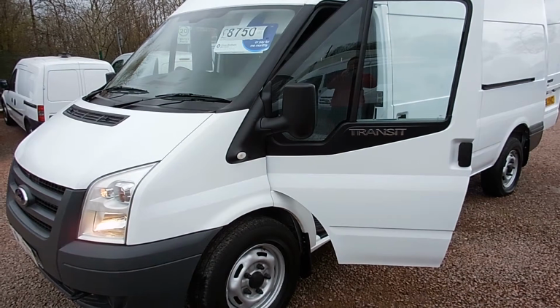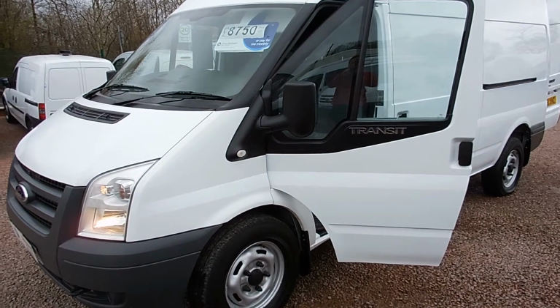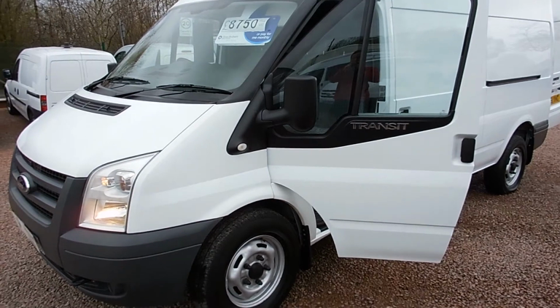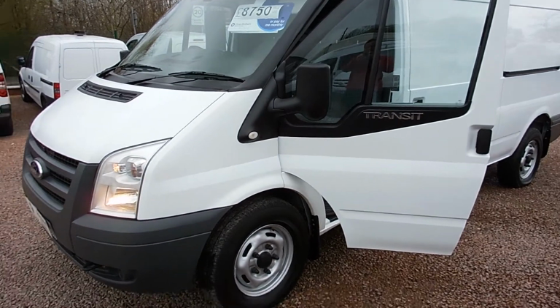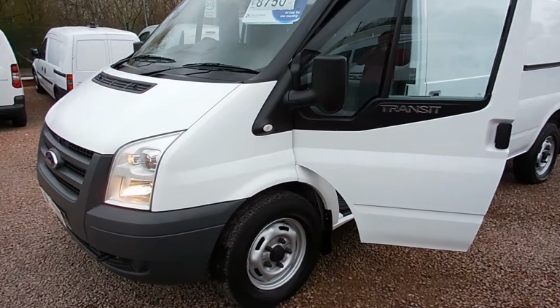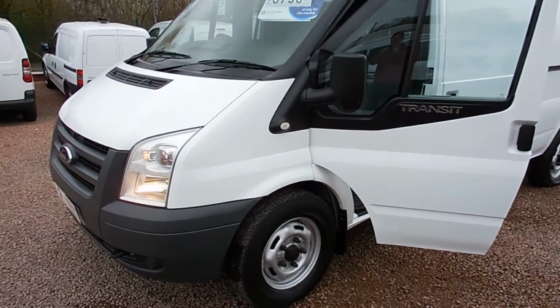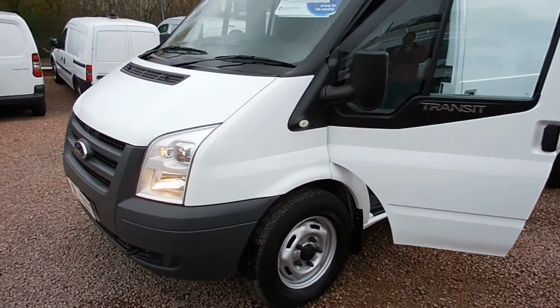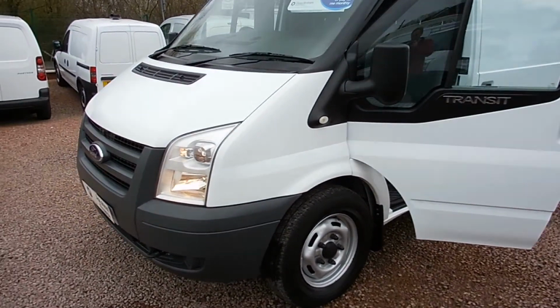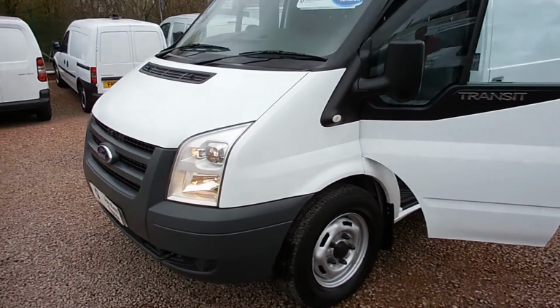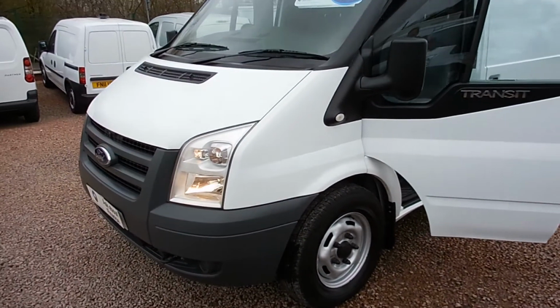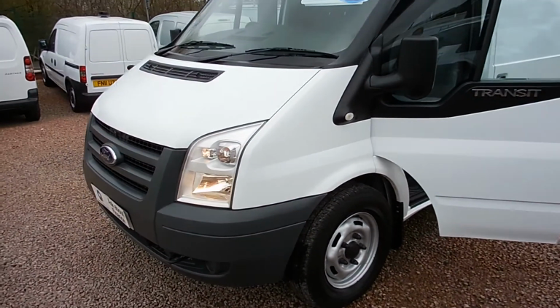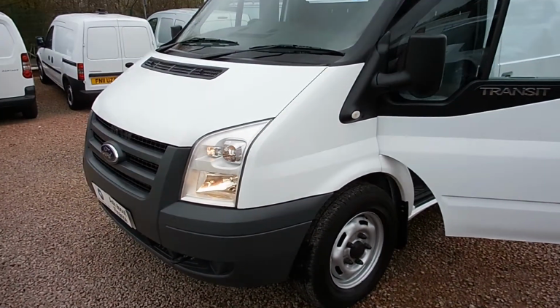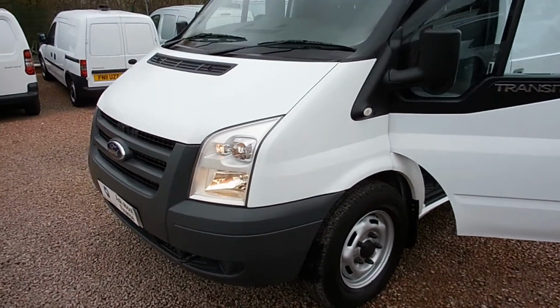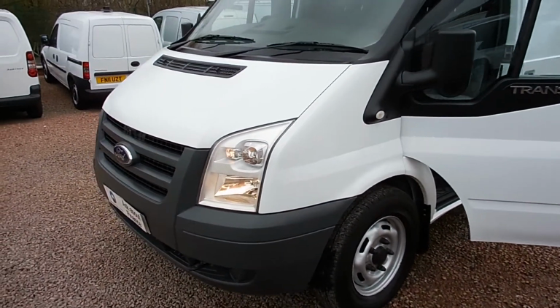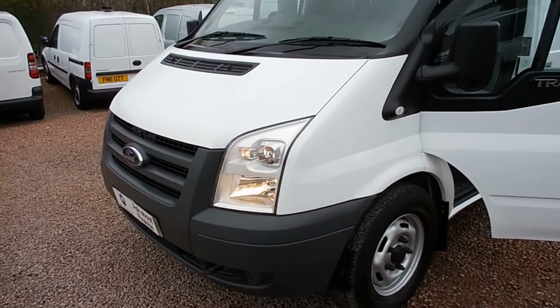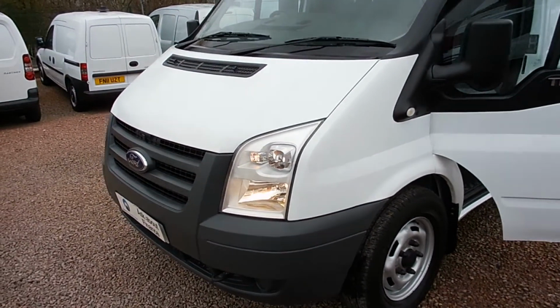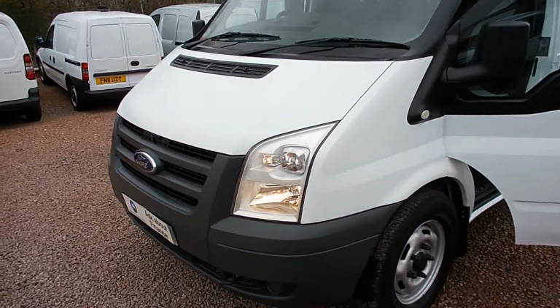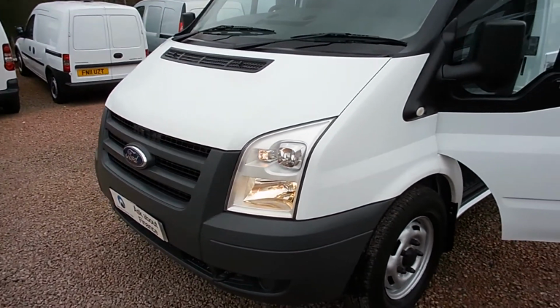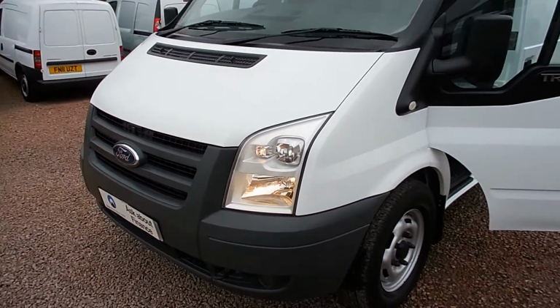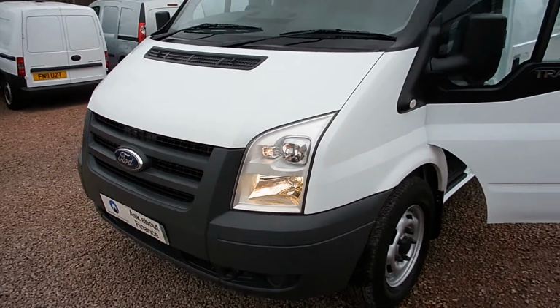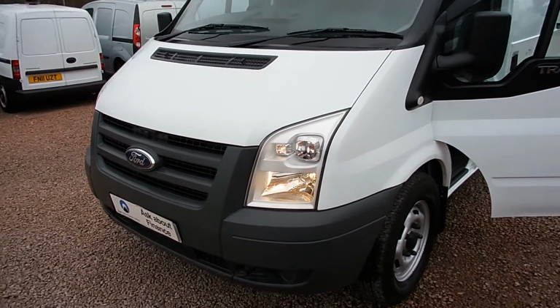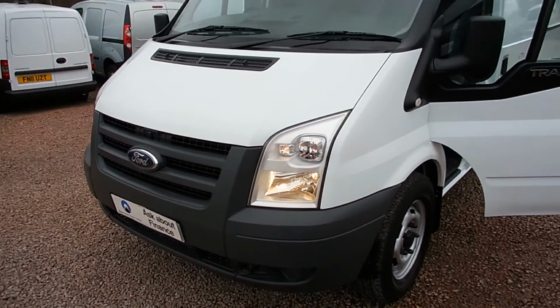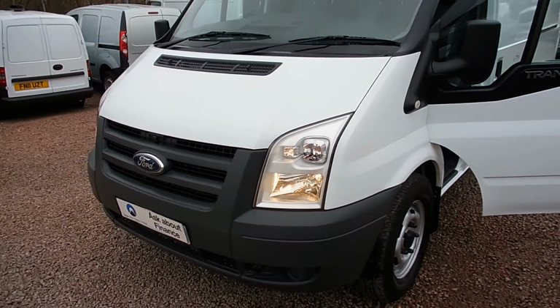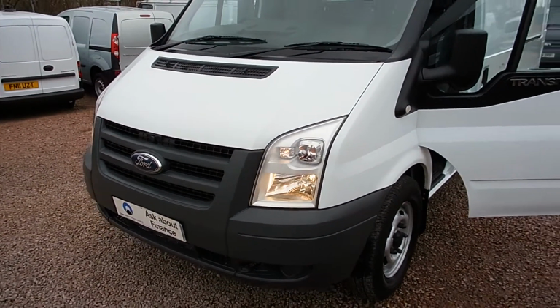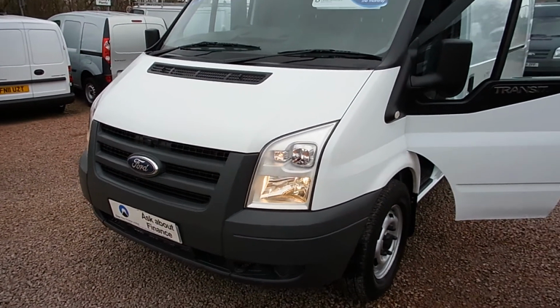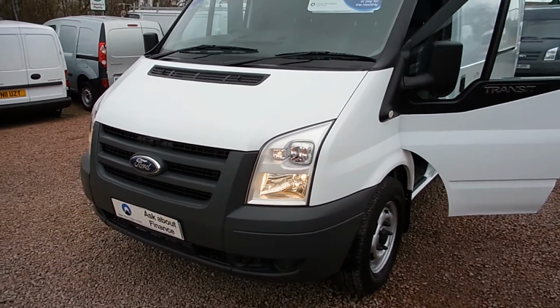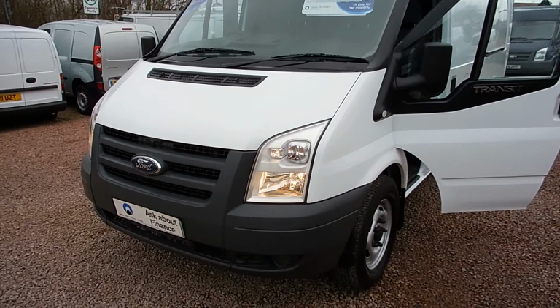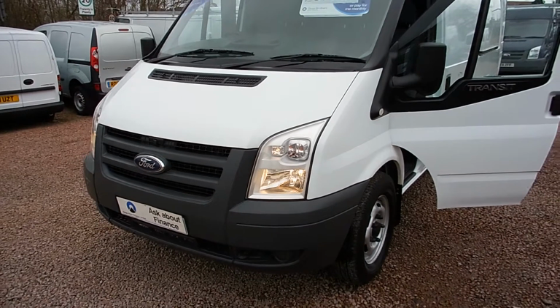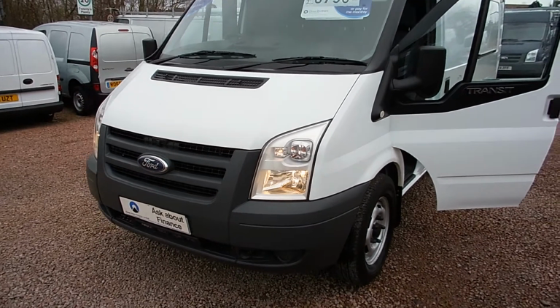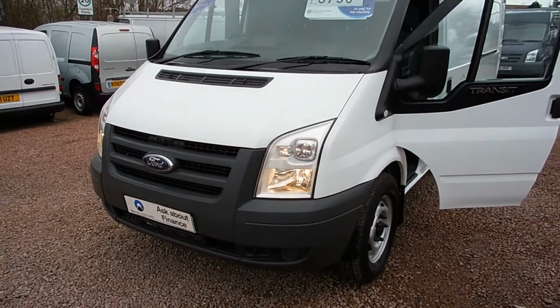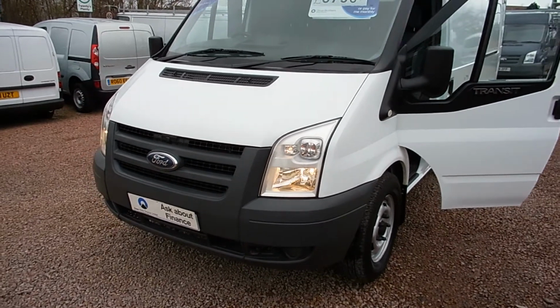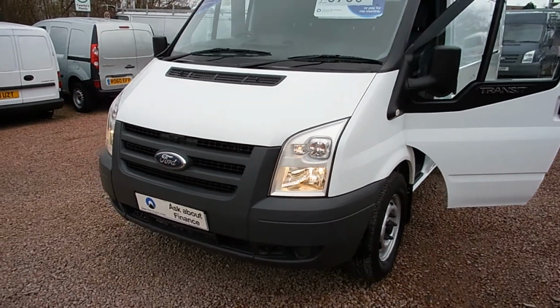Hi folks, it's Barry Clarkson at Clarkson Commercials here in Glasgow once again.